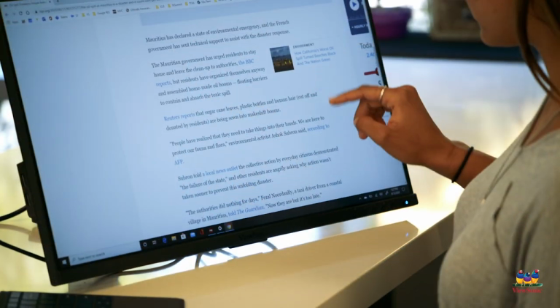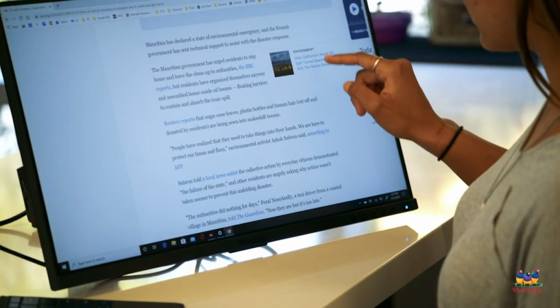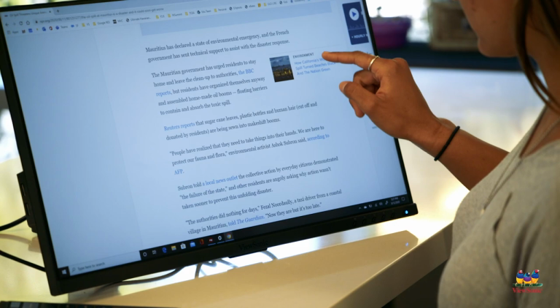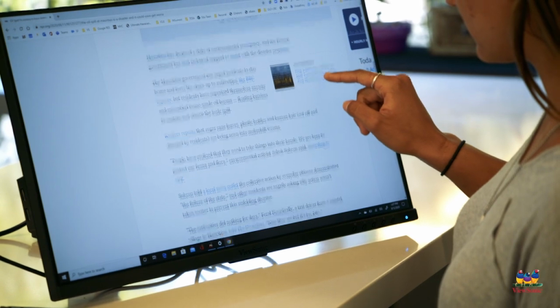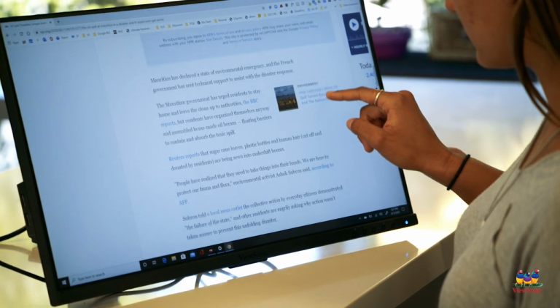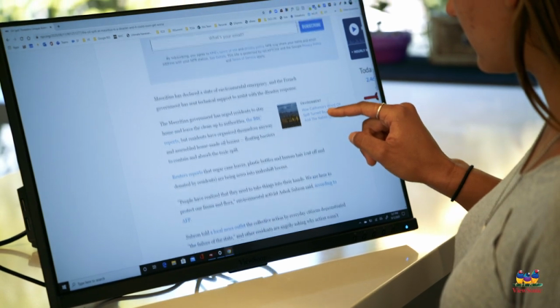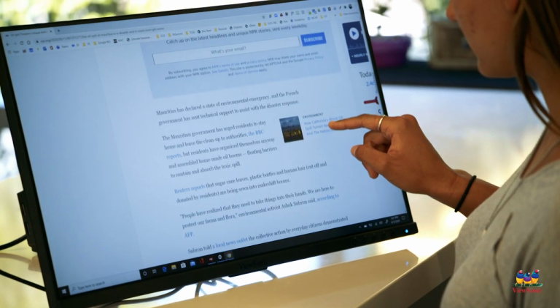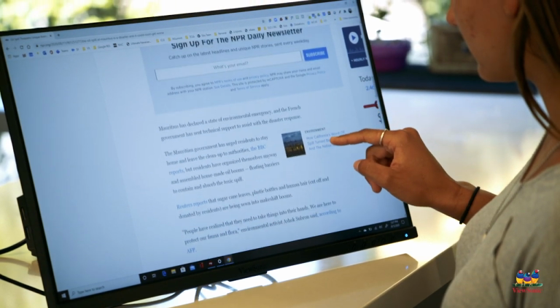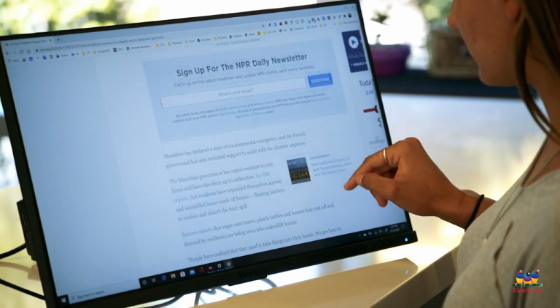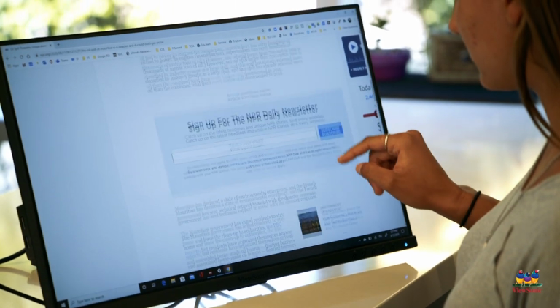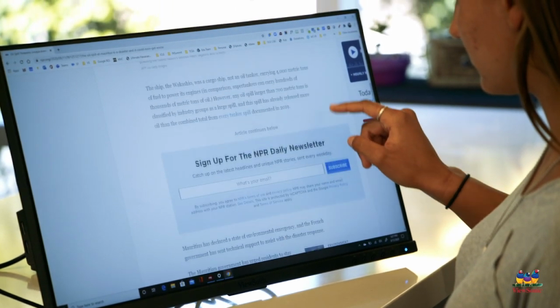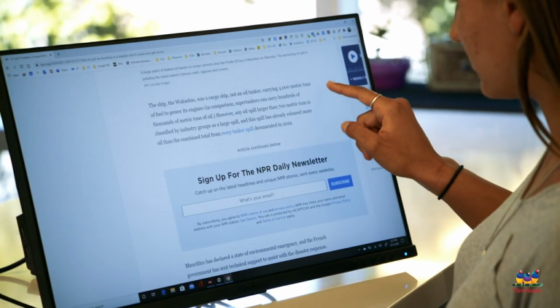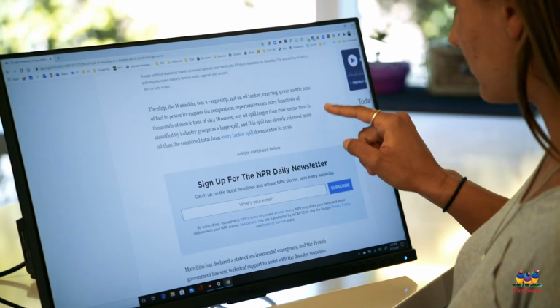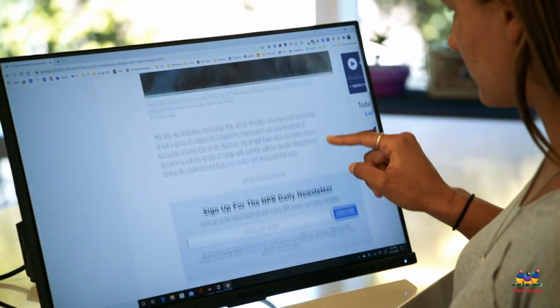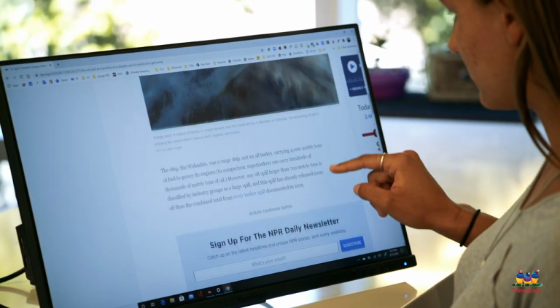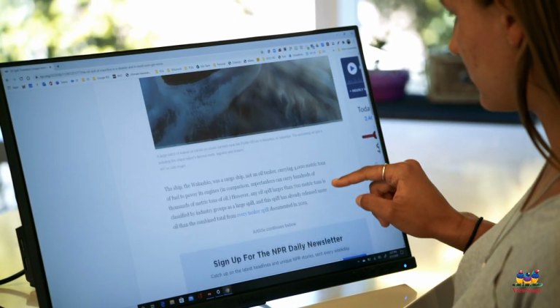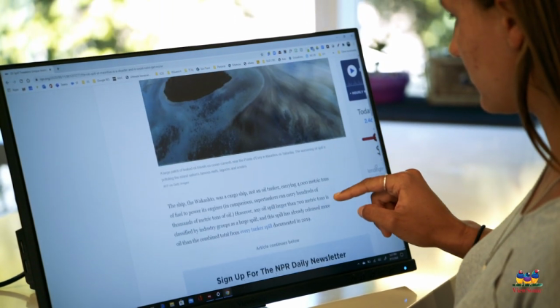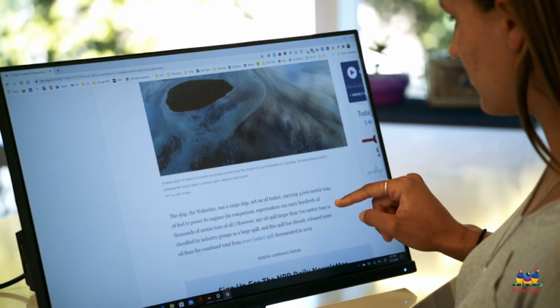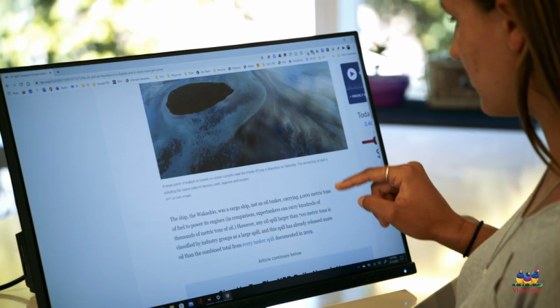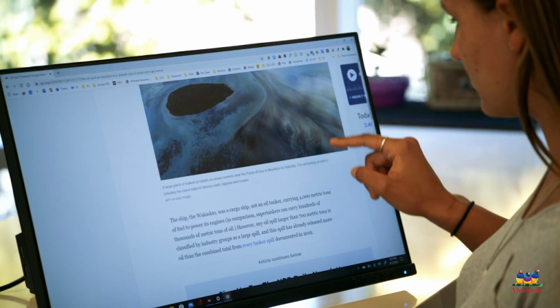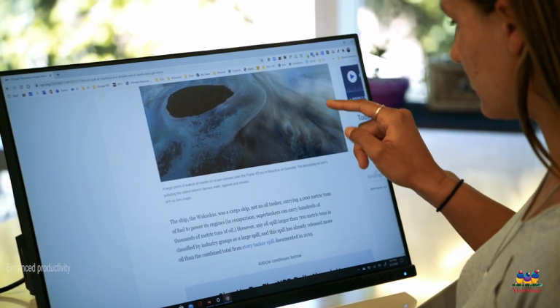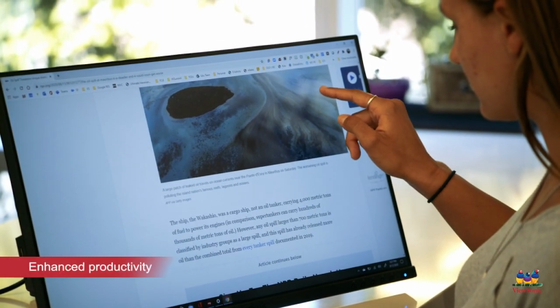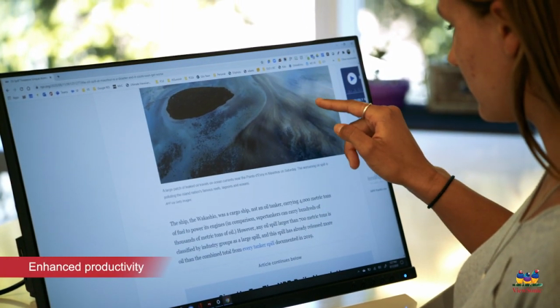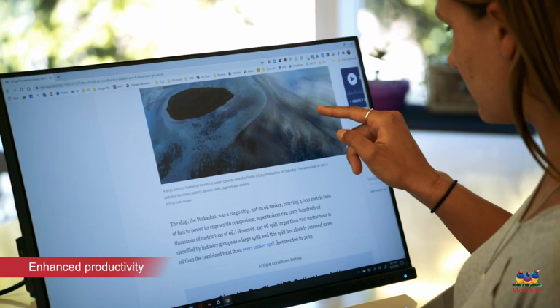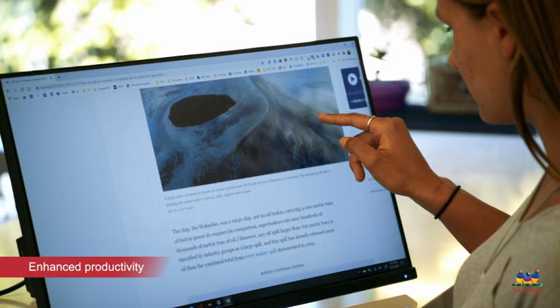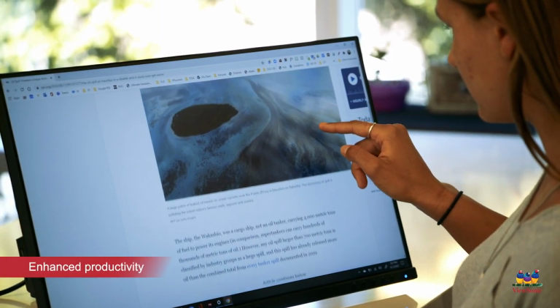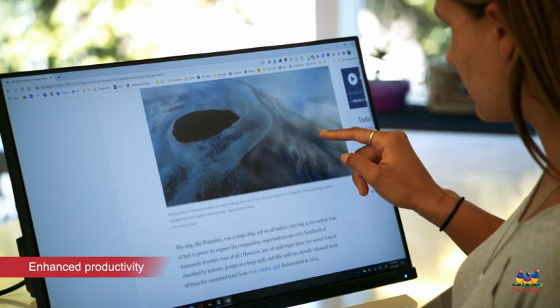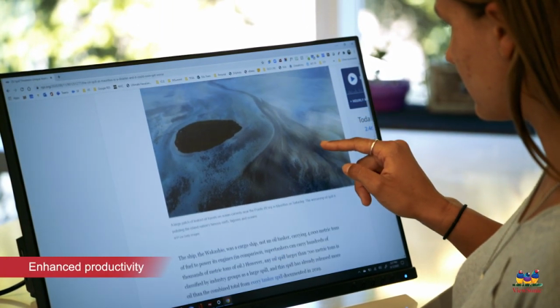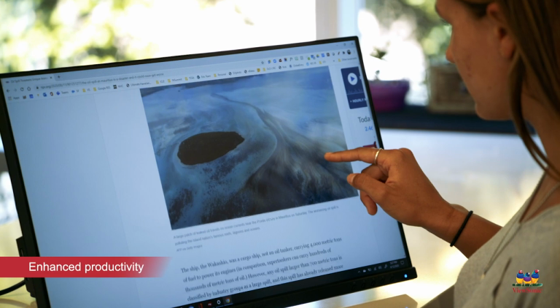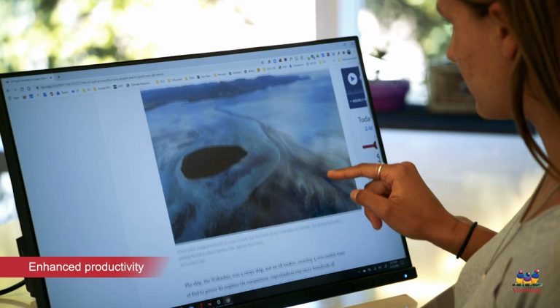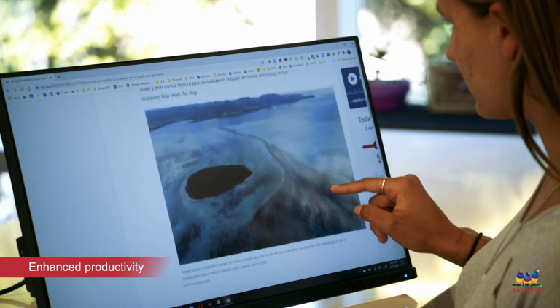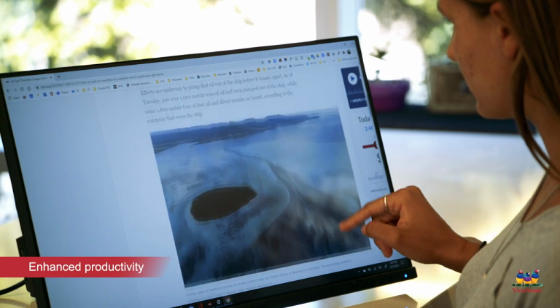By using a touch screen to manipulate and annotate, students connect with assignments more easily and become more productive.